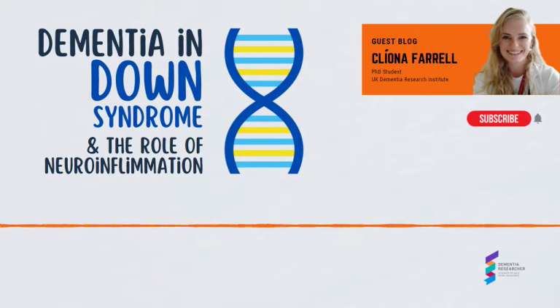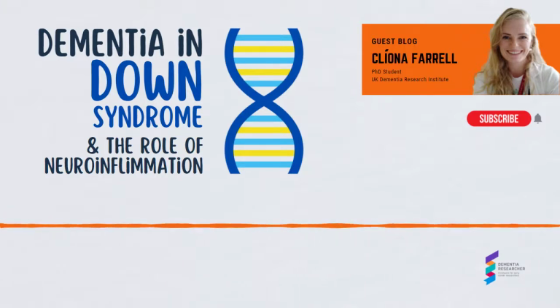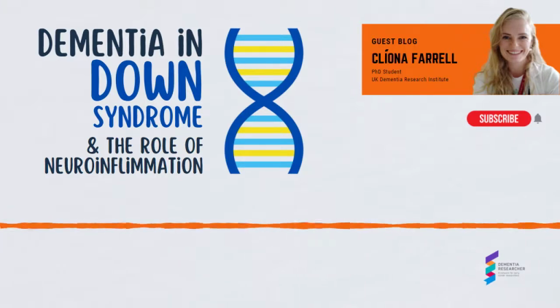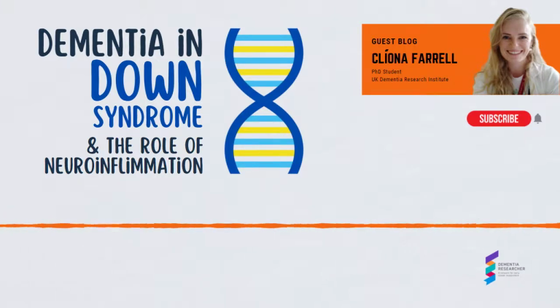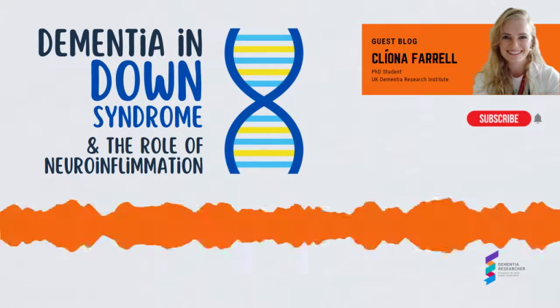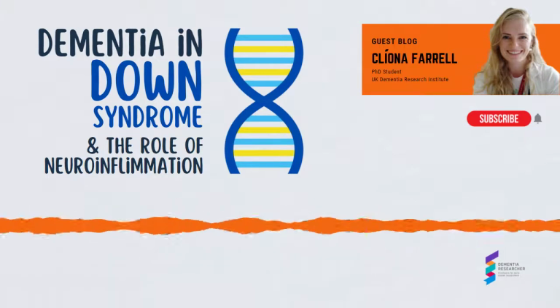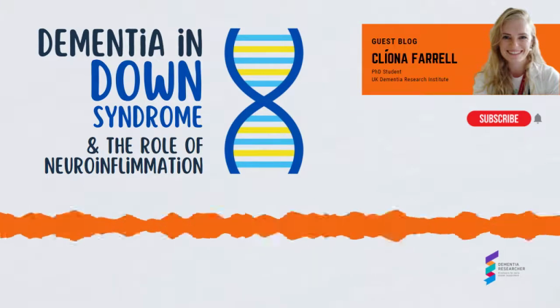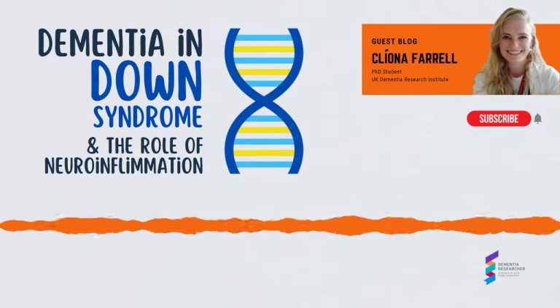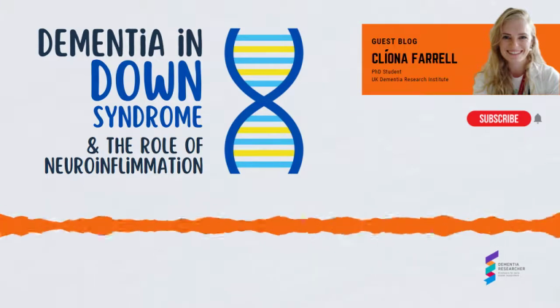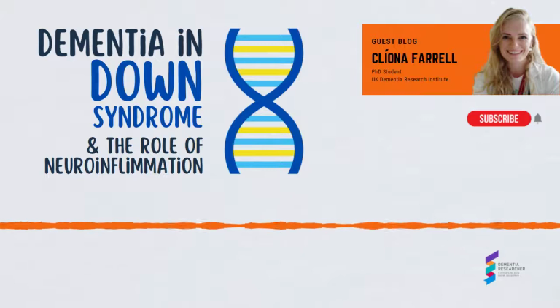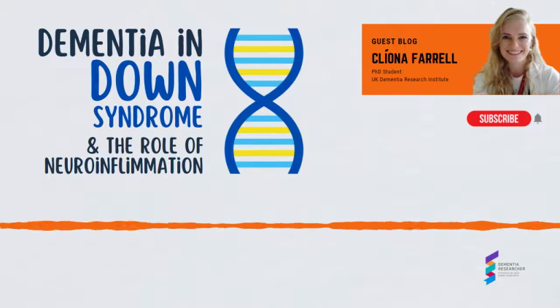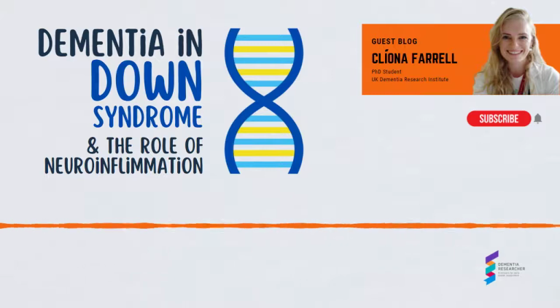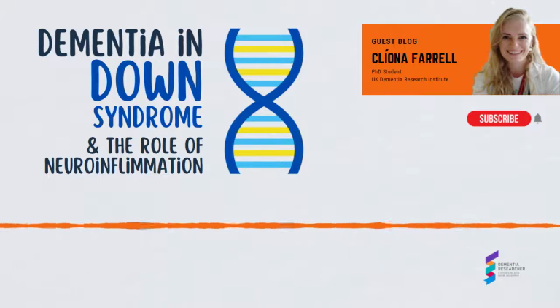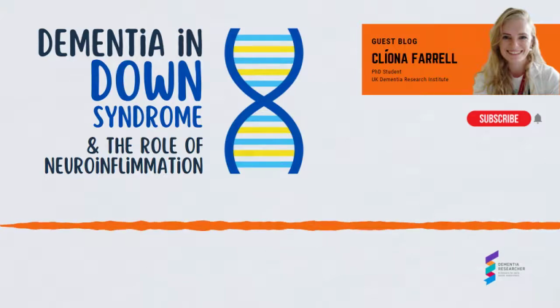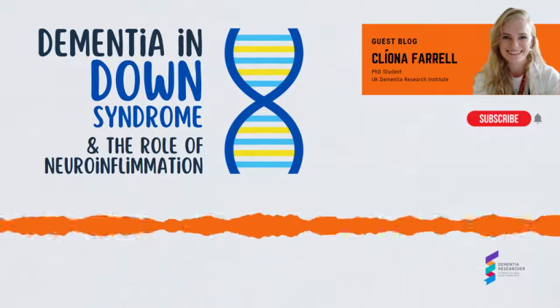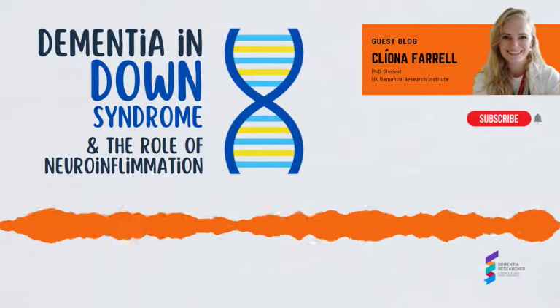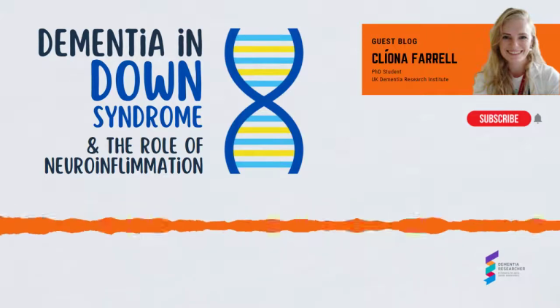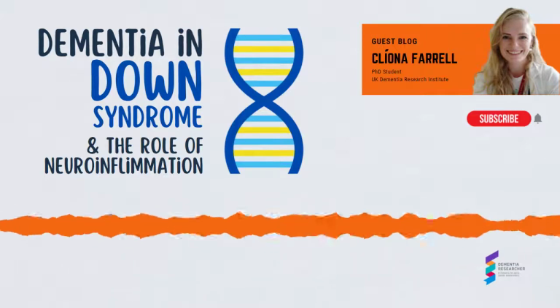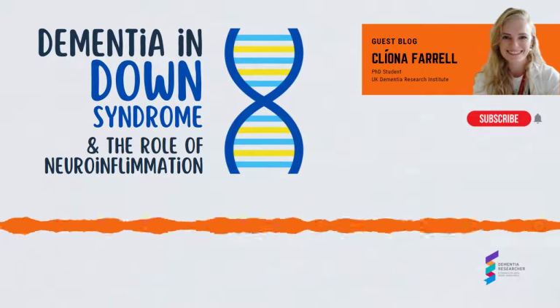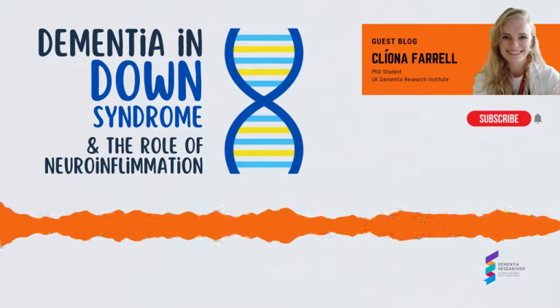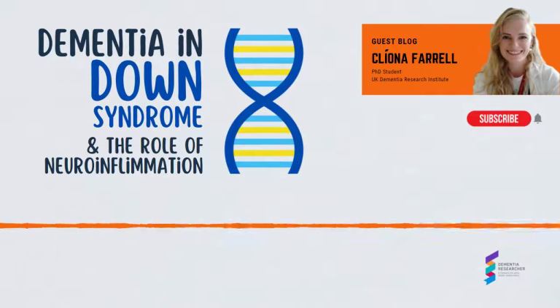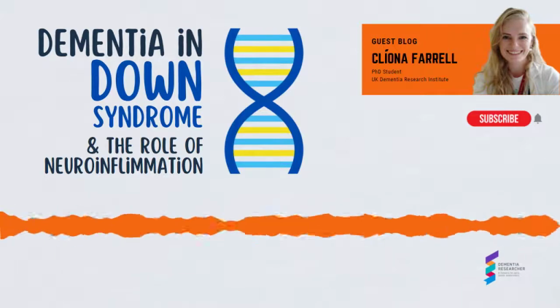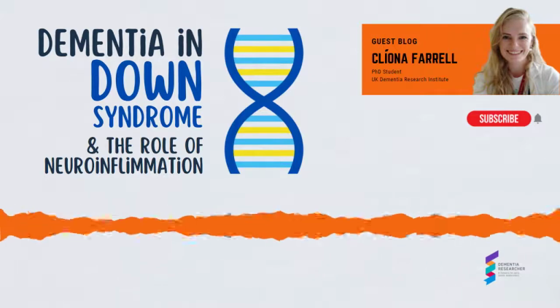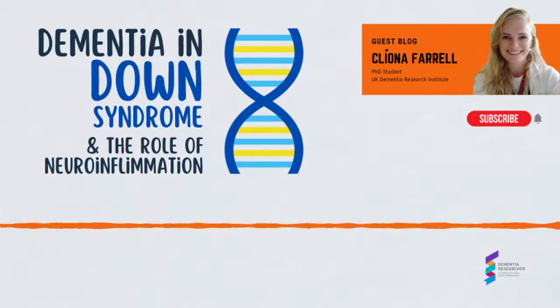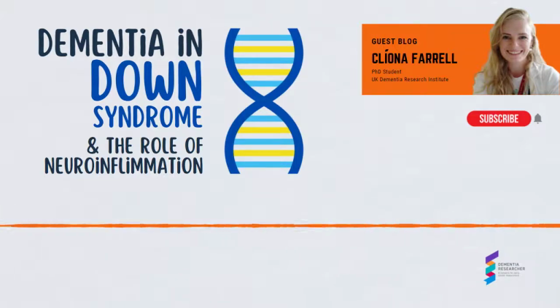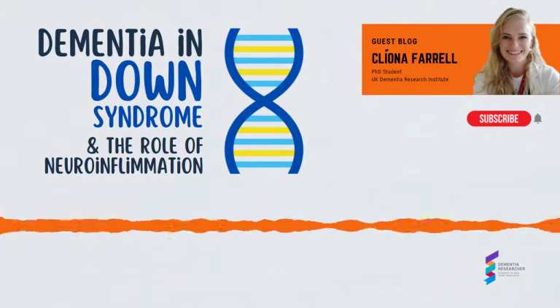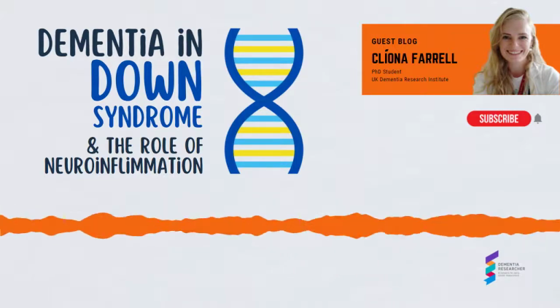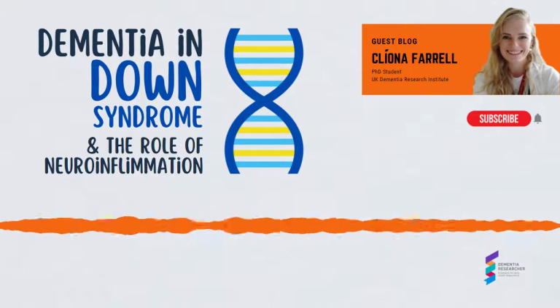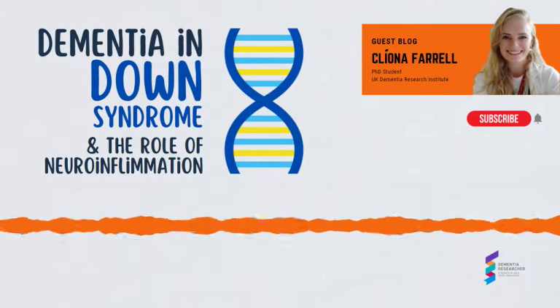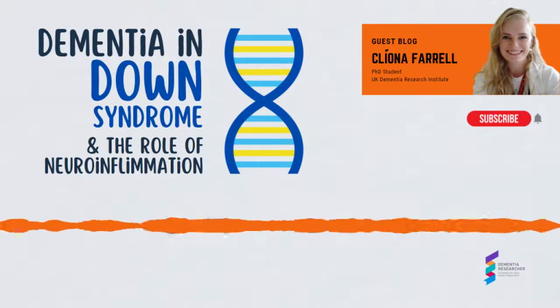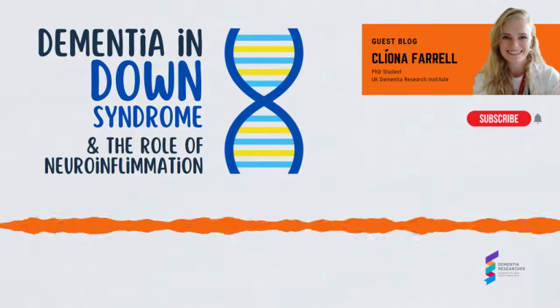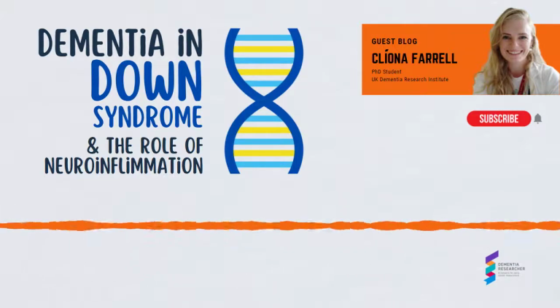Thank you for listening. Join the Dementia Research bloggers and share your own views.